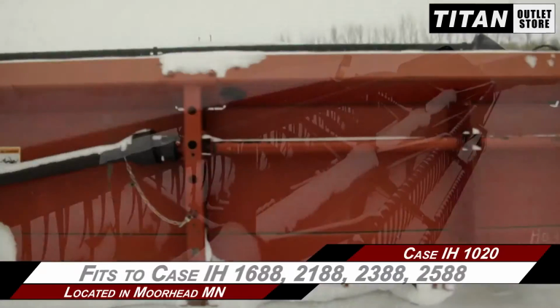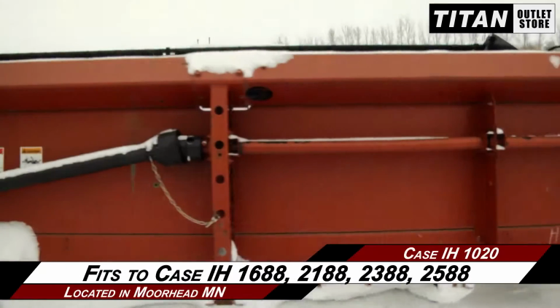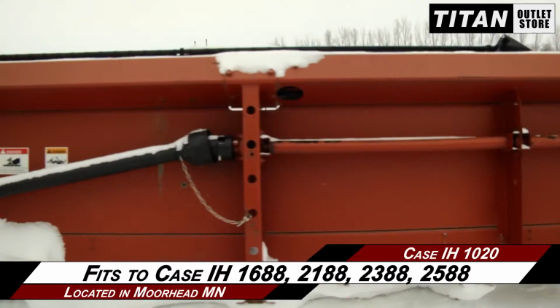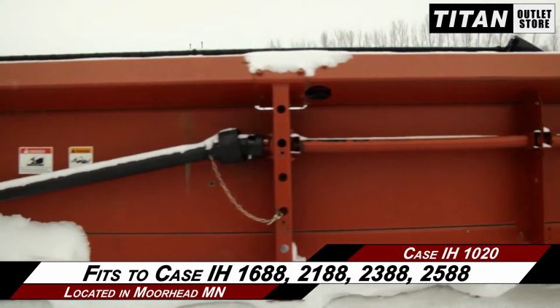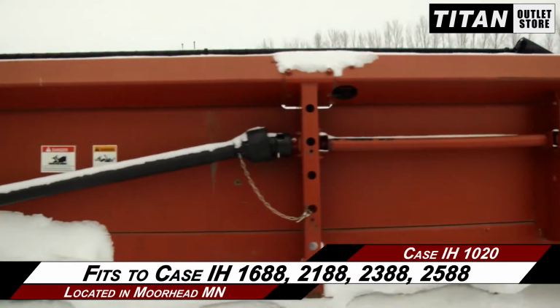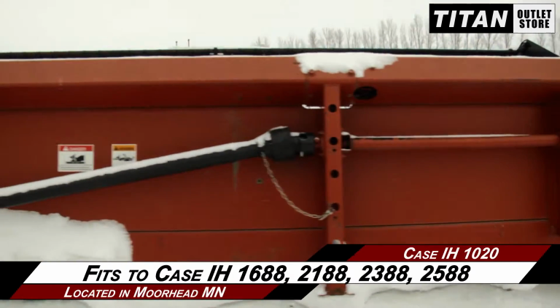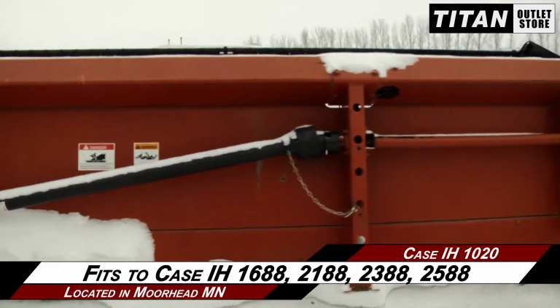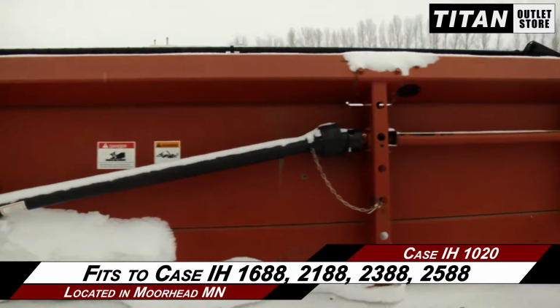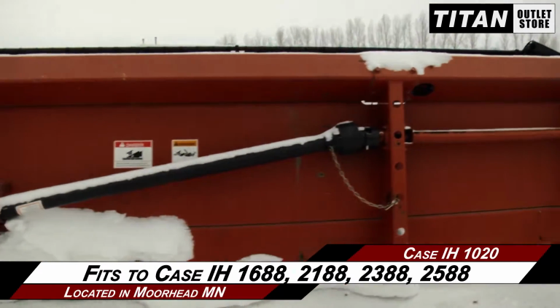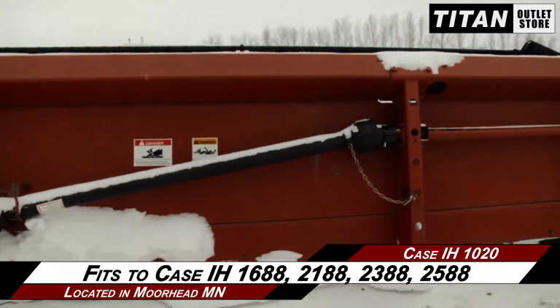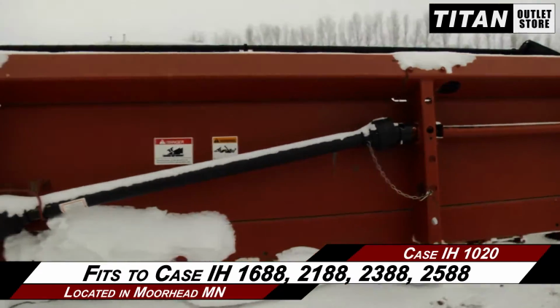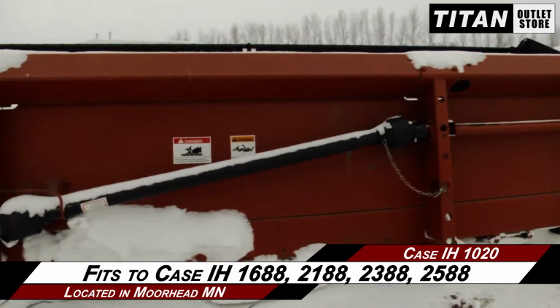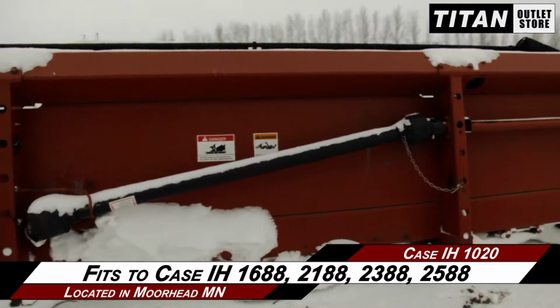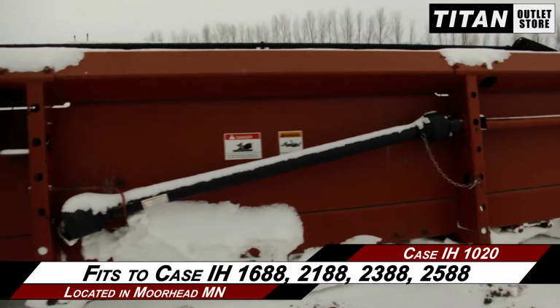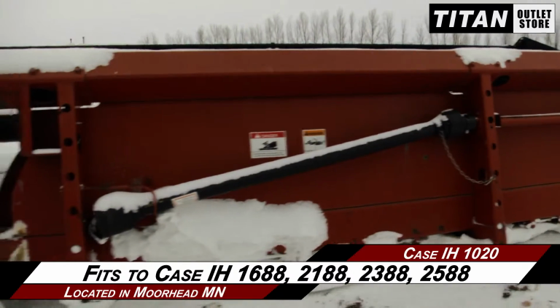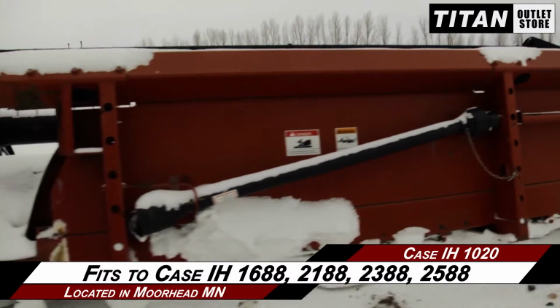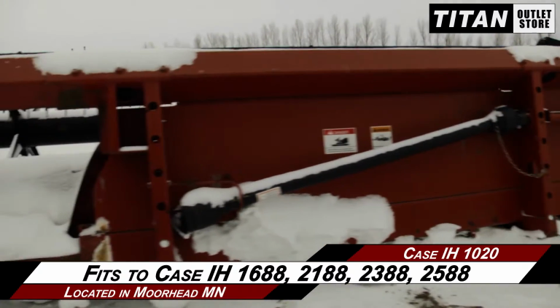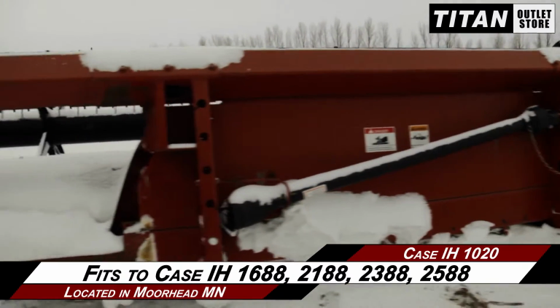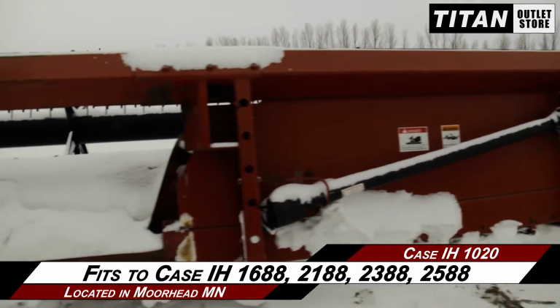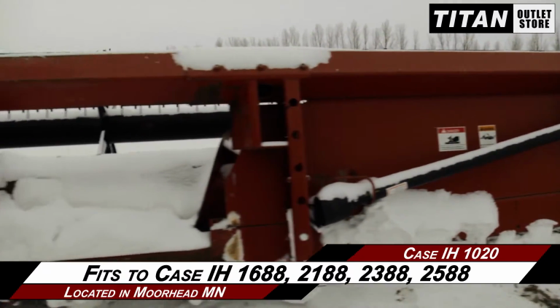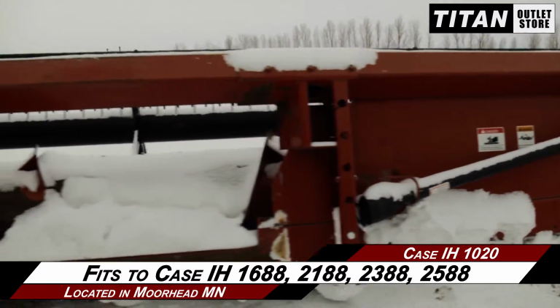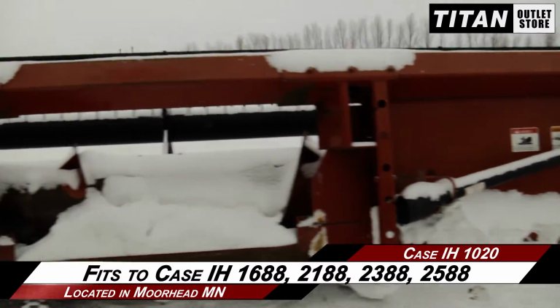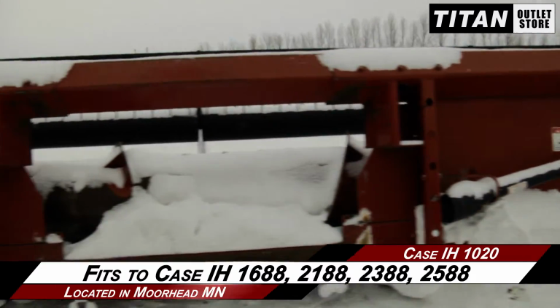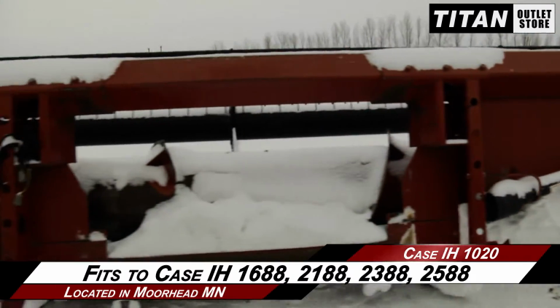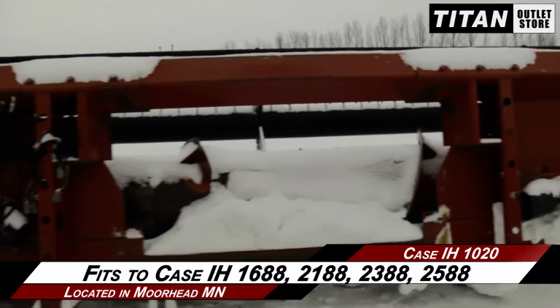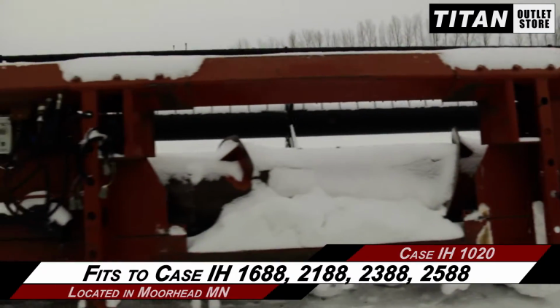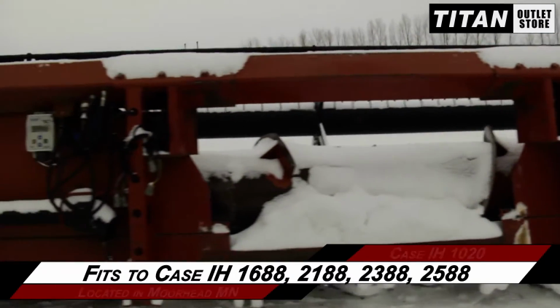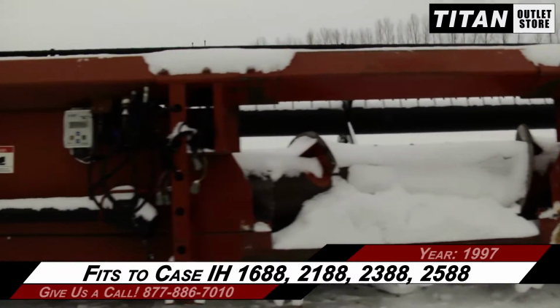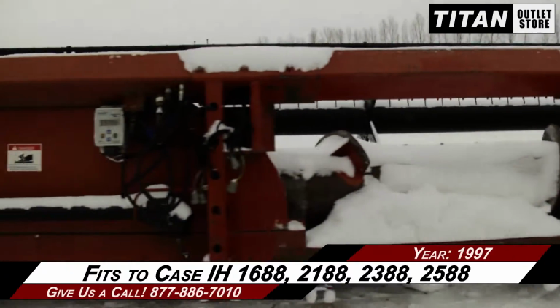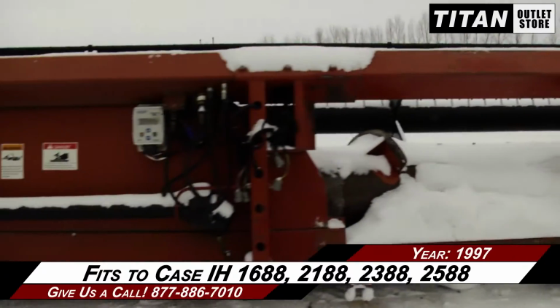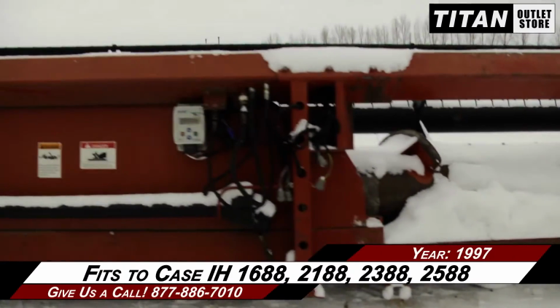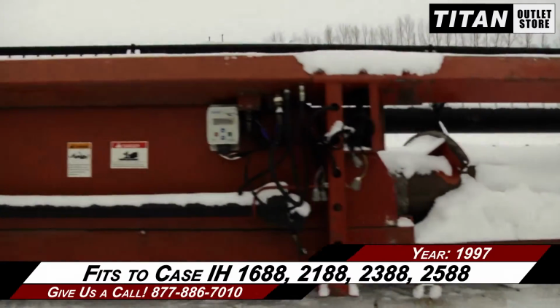This 1020 fits the Case IH 1688, 2188, 2388, and 2588 combines.